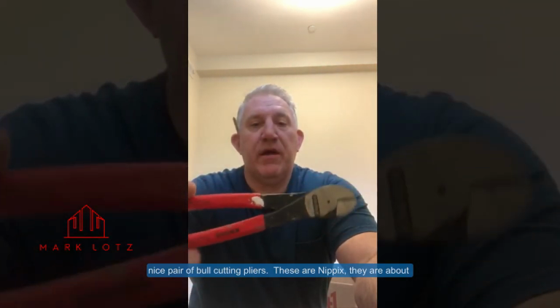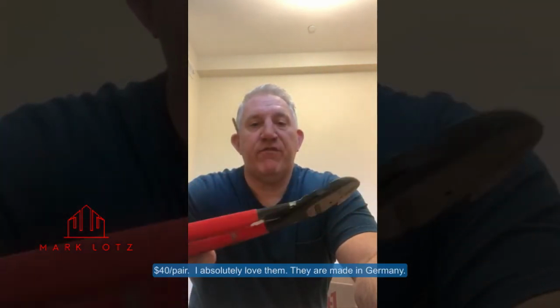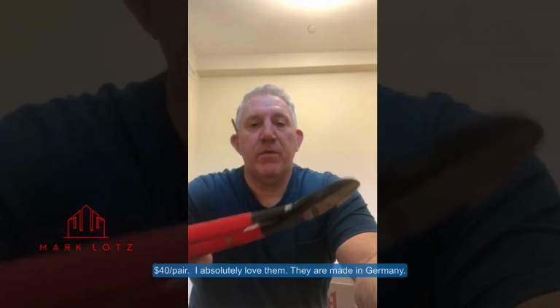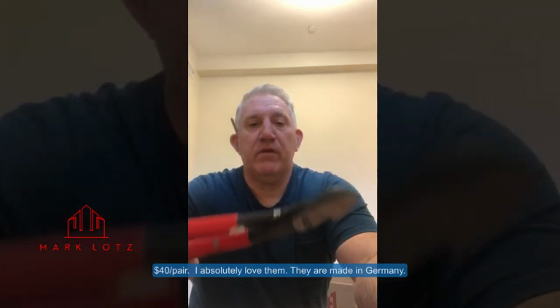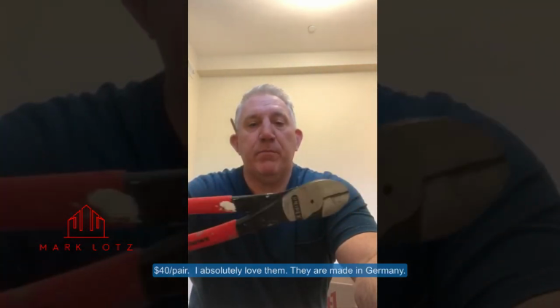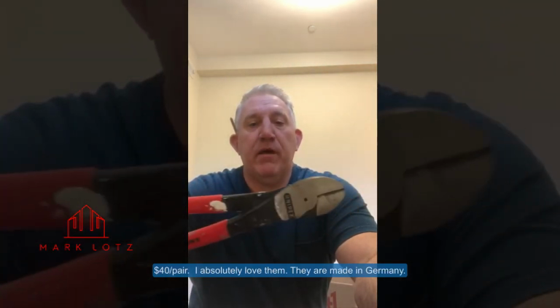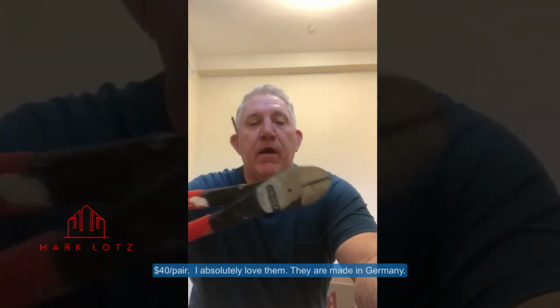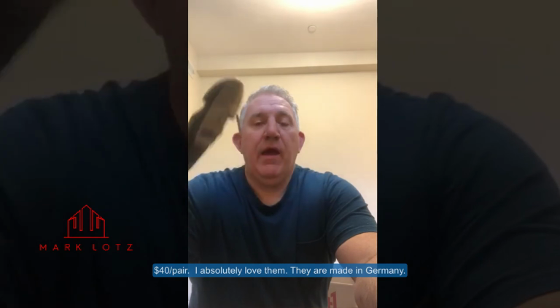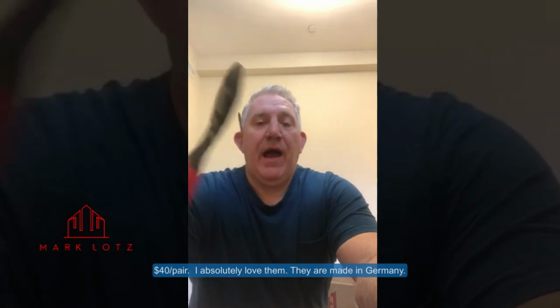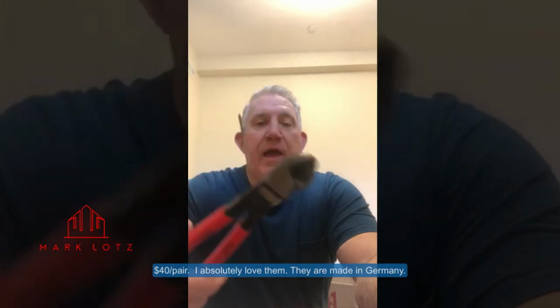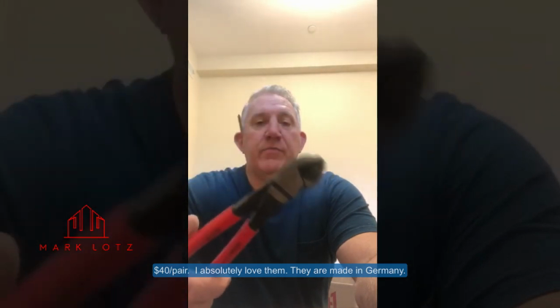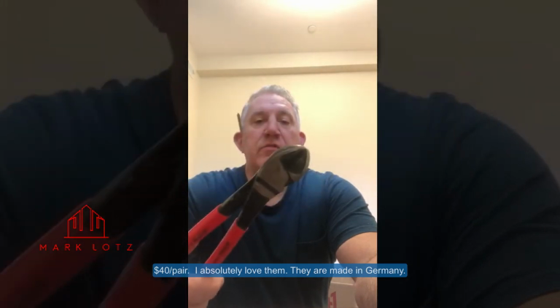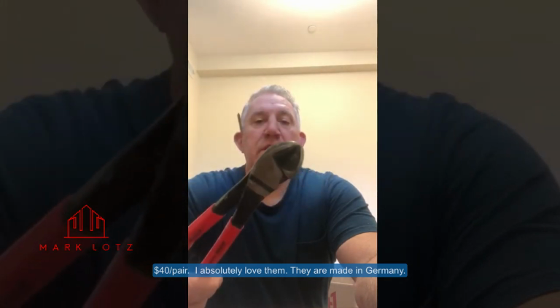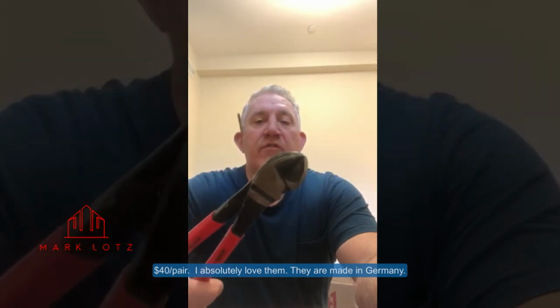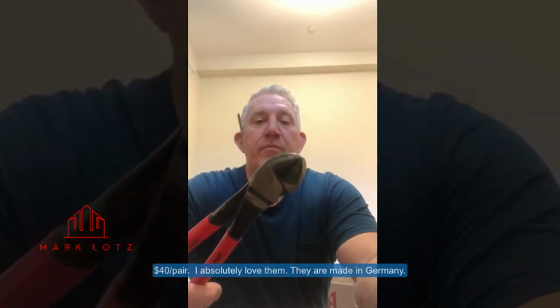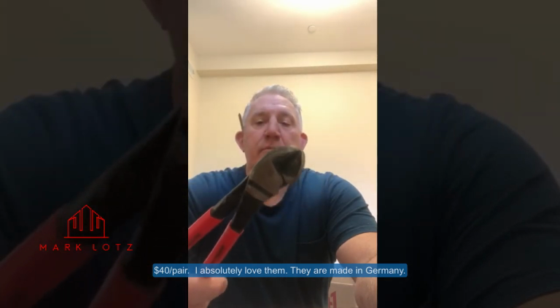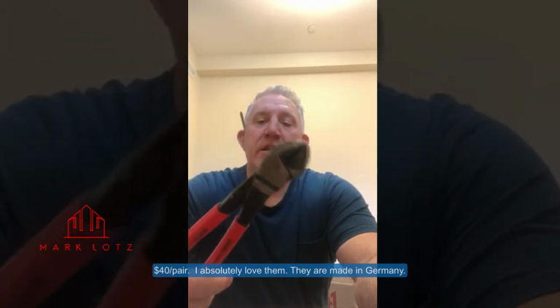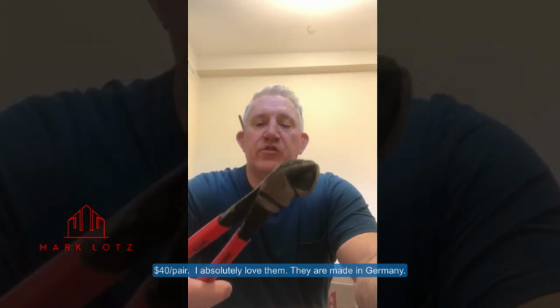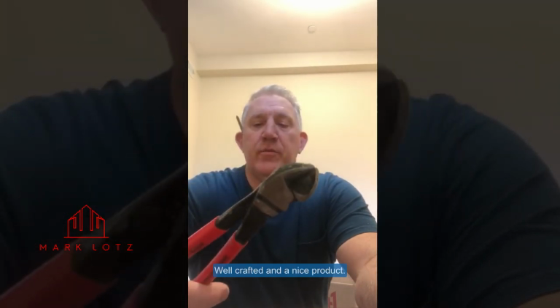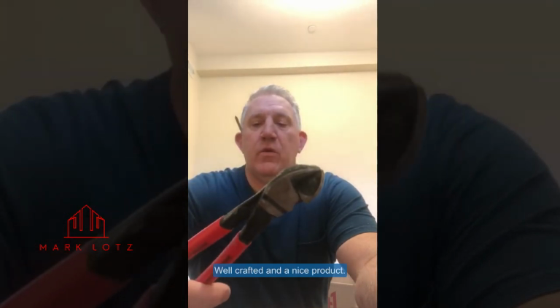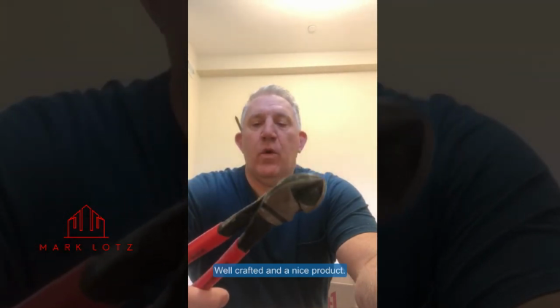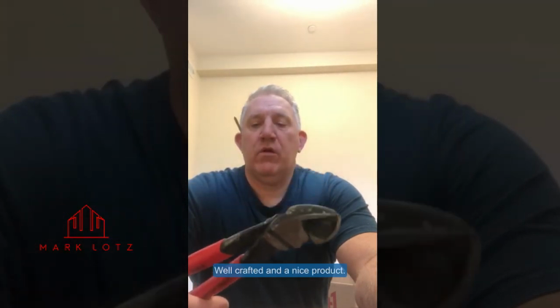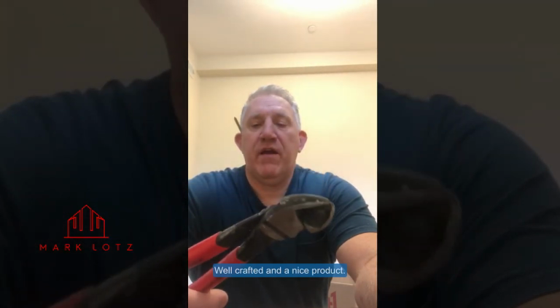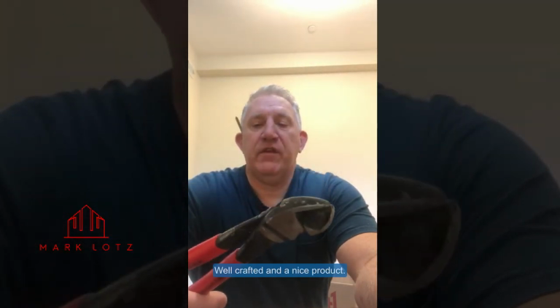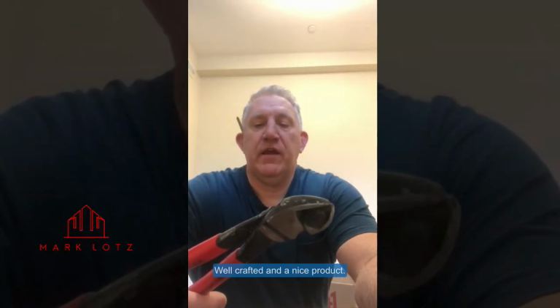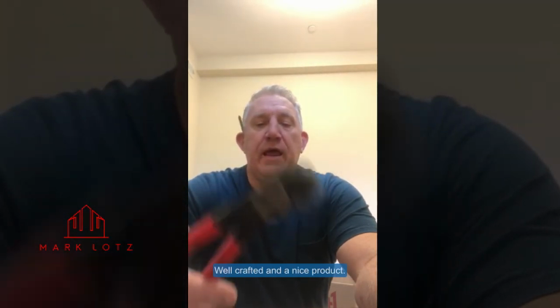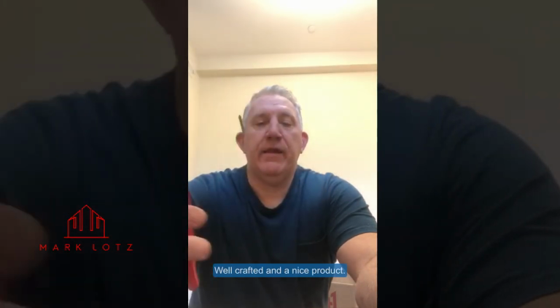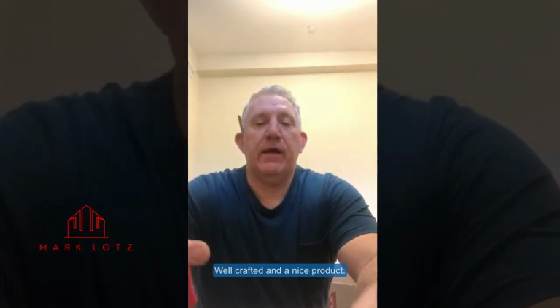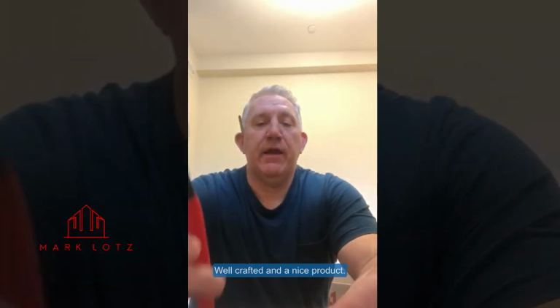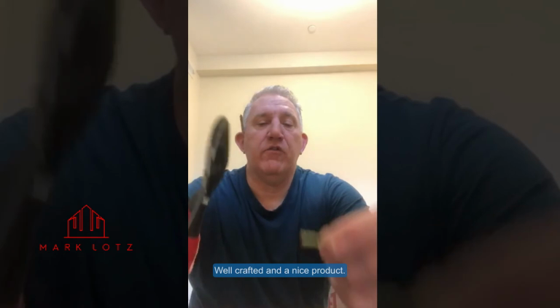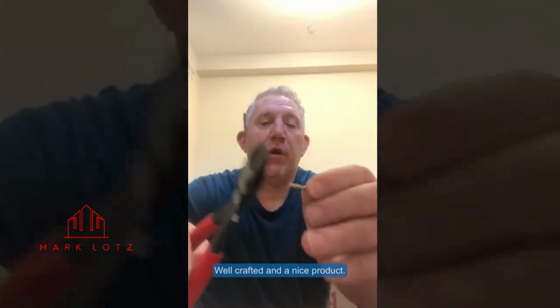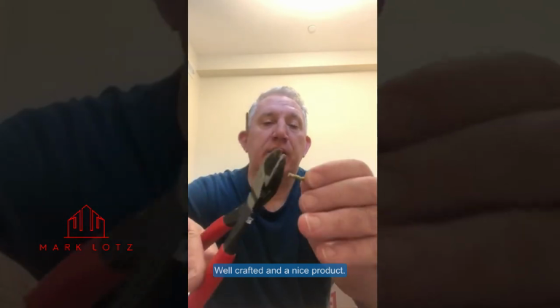These are NipX — they're about 40 bucks a pair. I absolutely love them. They're made in Germany, well crafted, nice product.